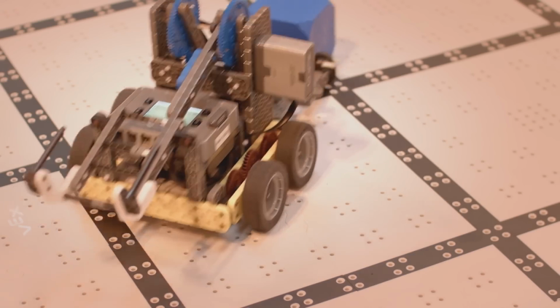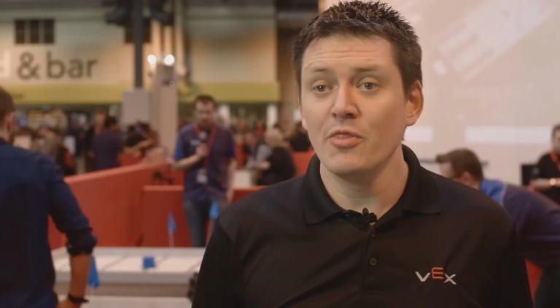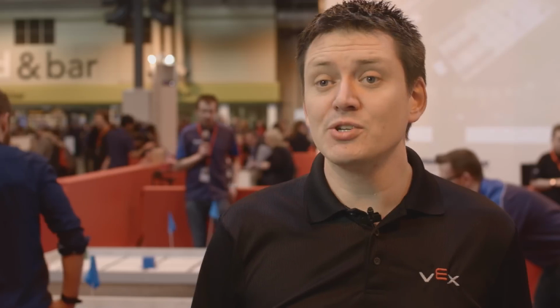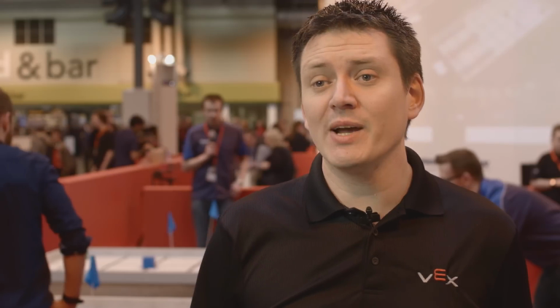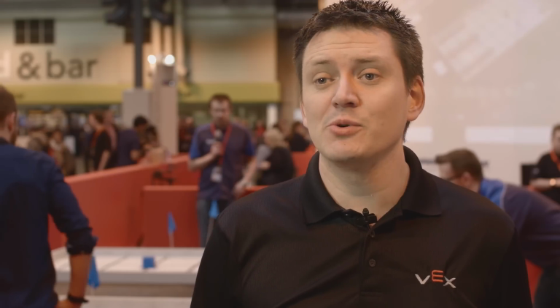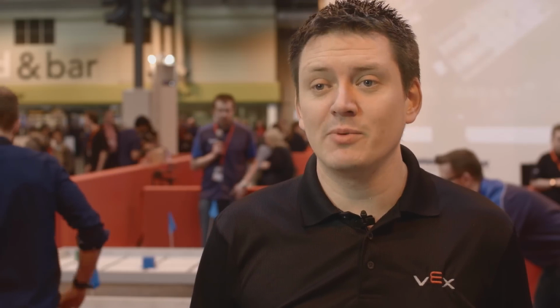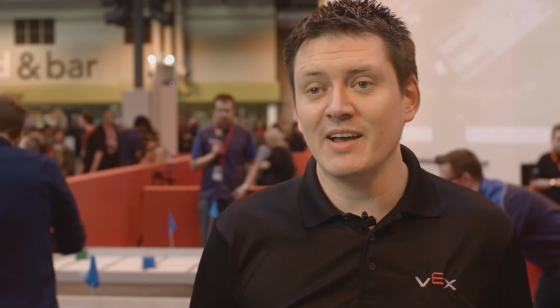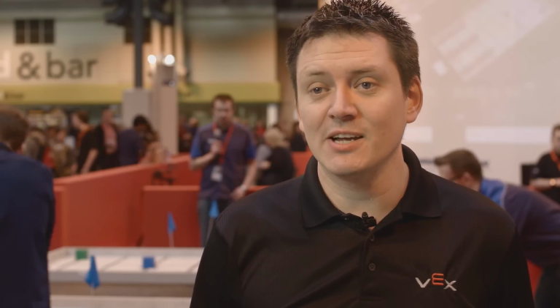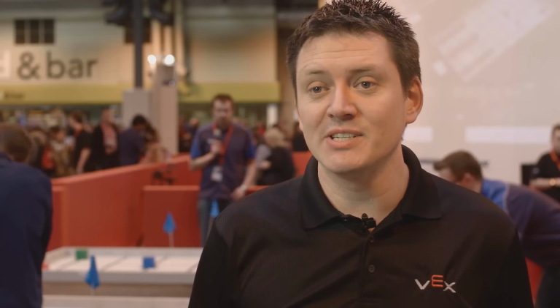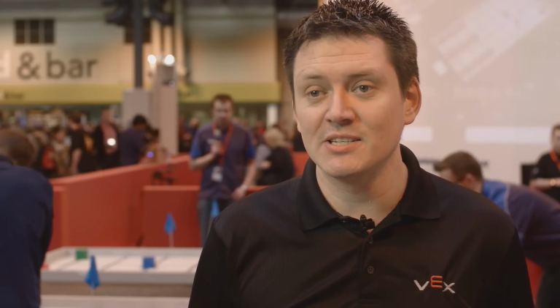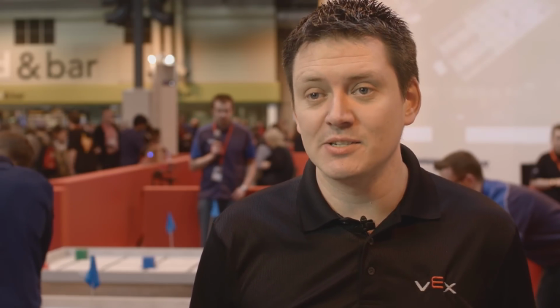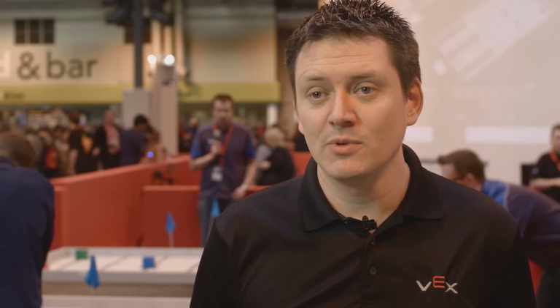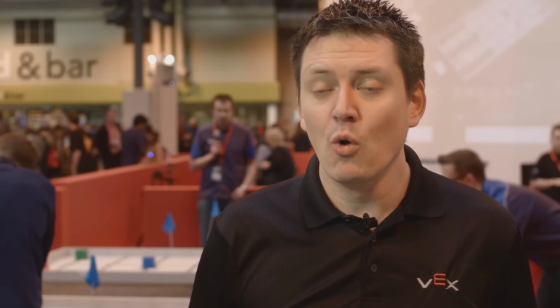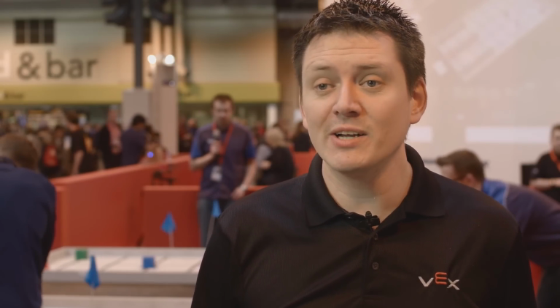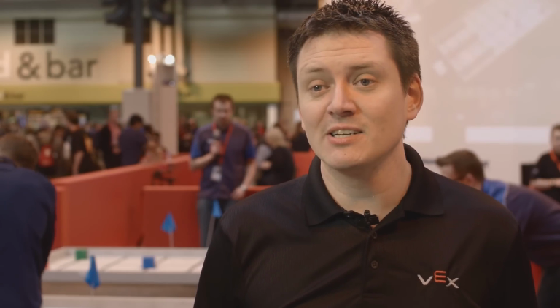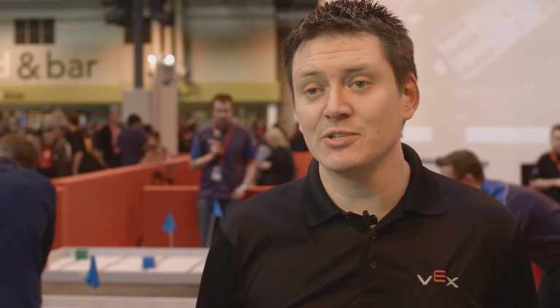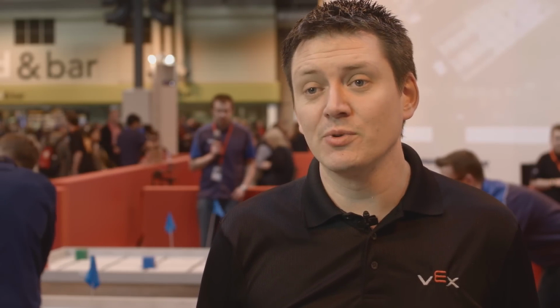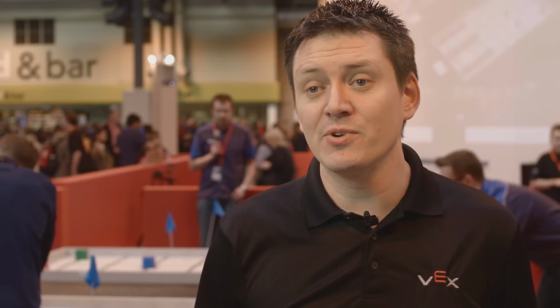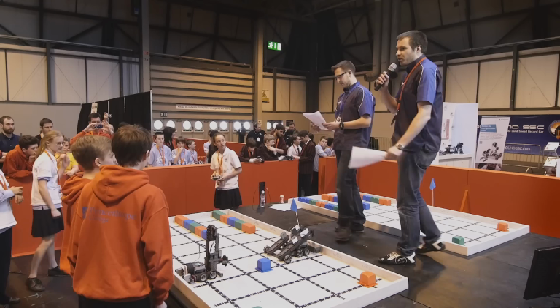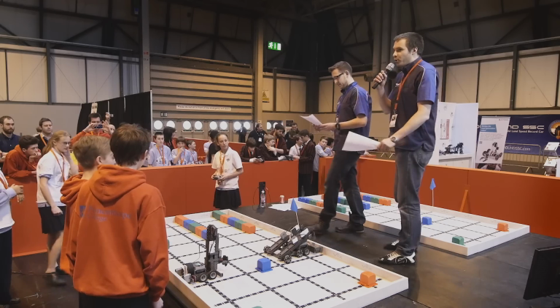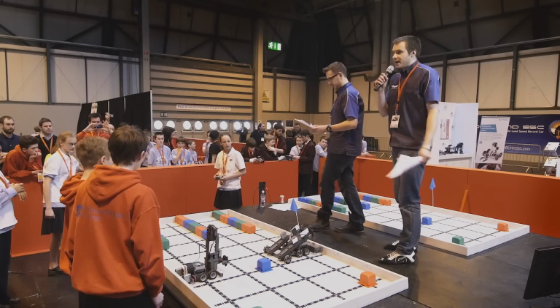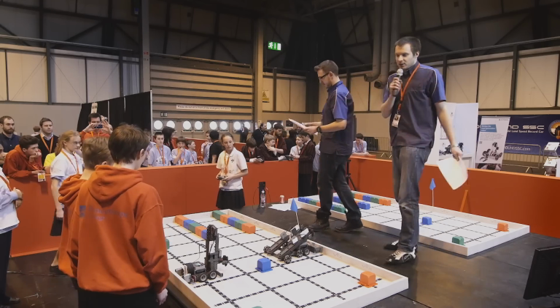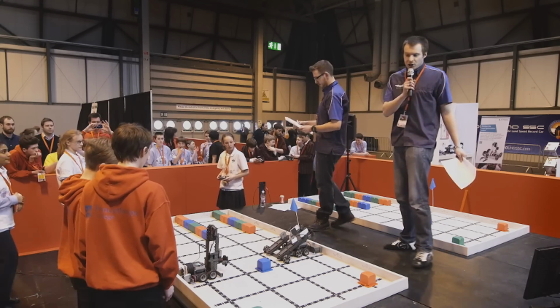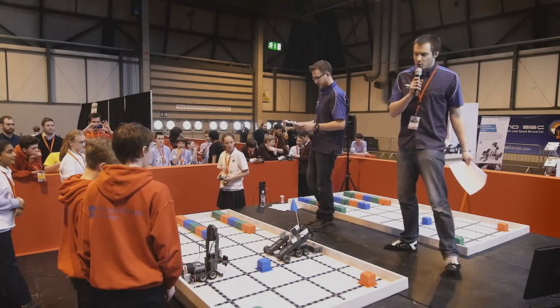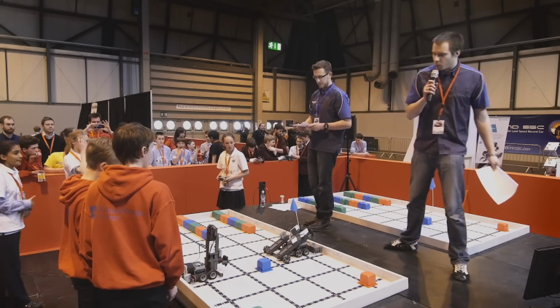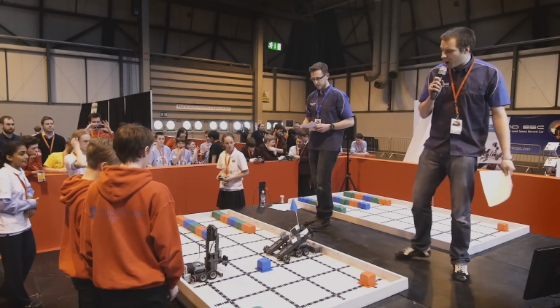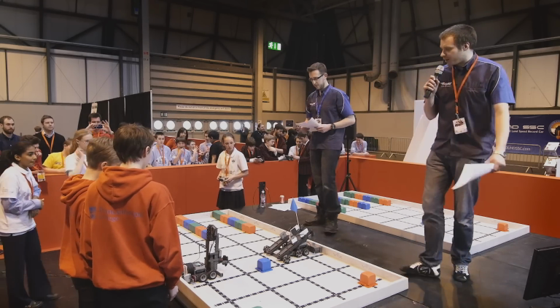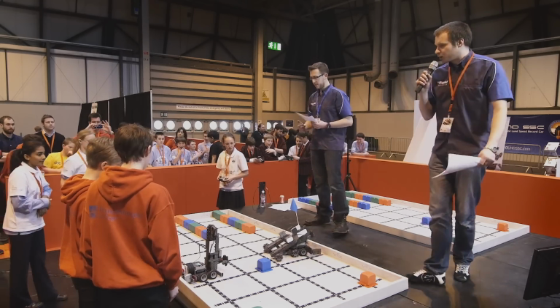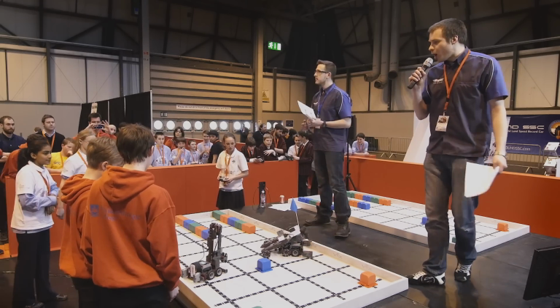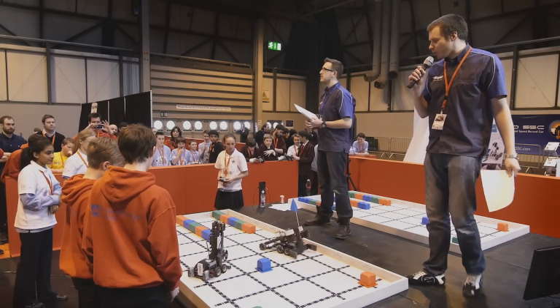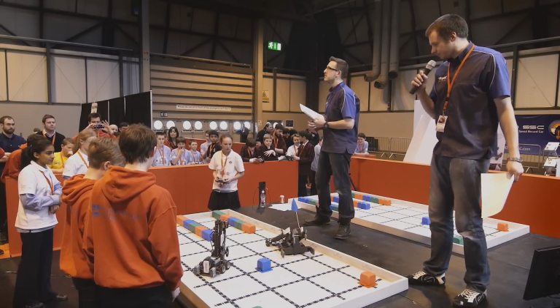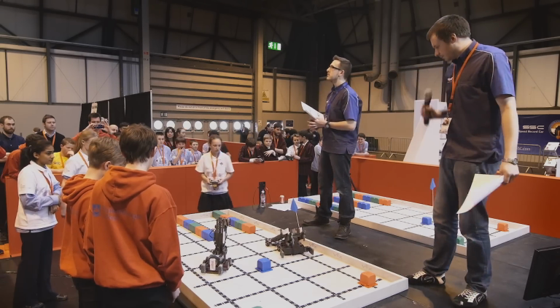There are two ways to implement the VEX IQ design system: one is in the classroom with the free curriculum, and the second is the extracurricular VEX IQ challenge.